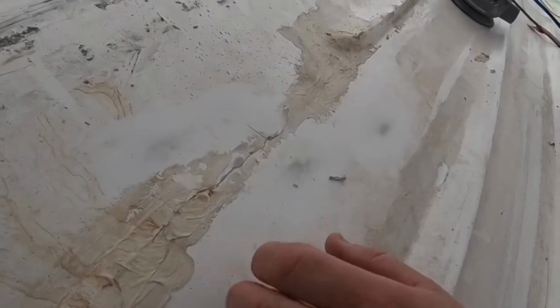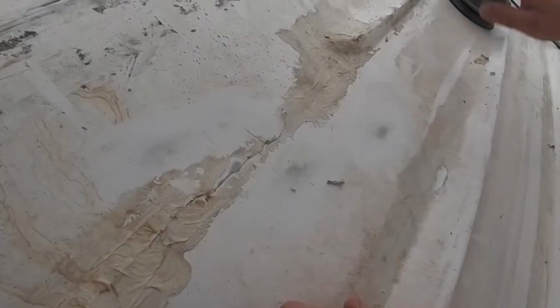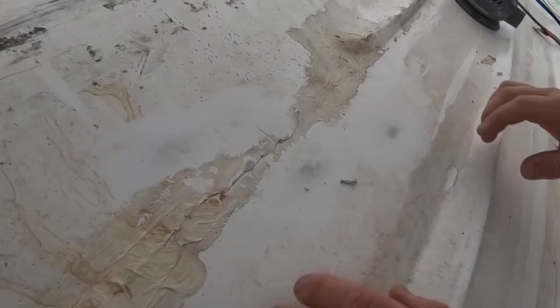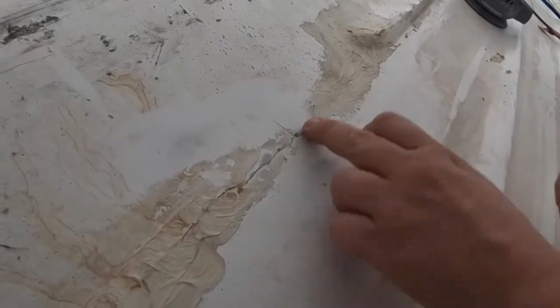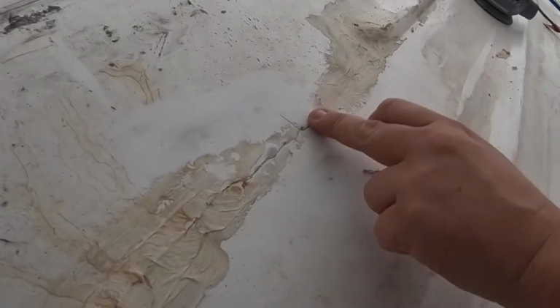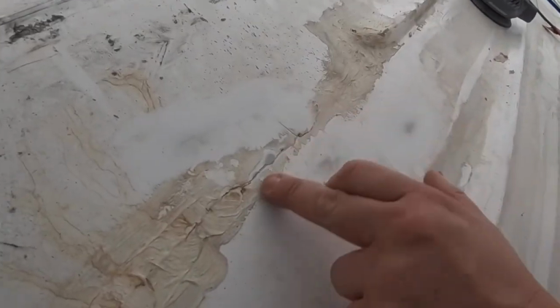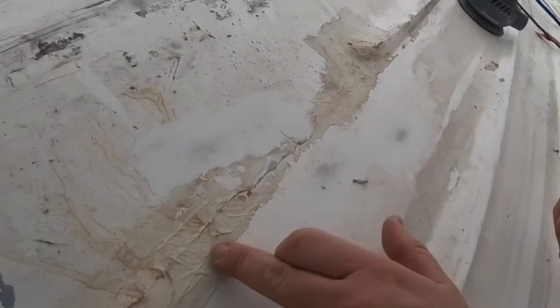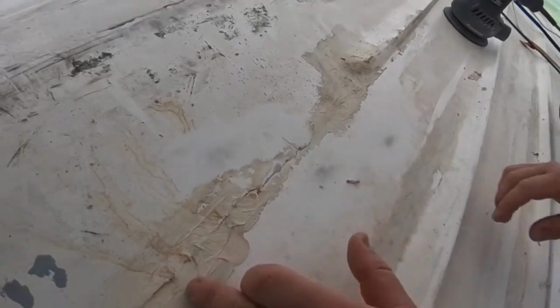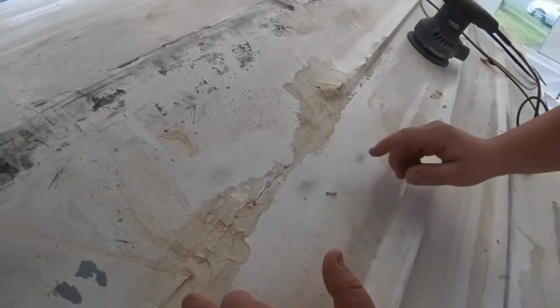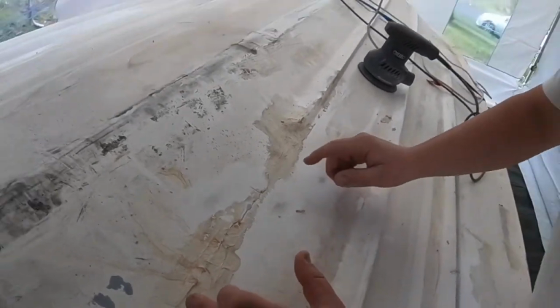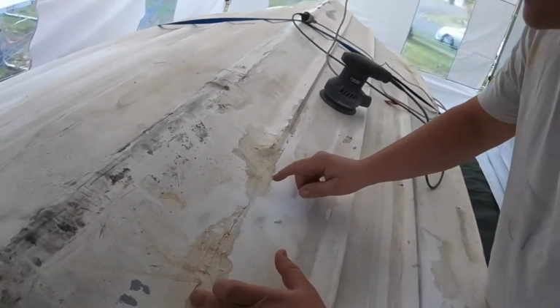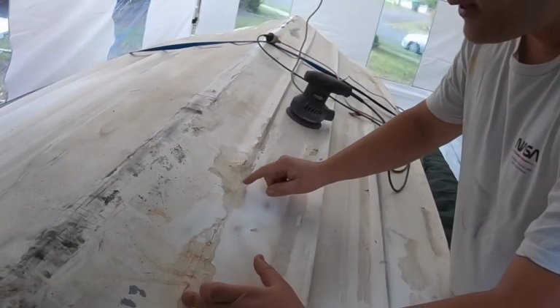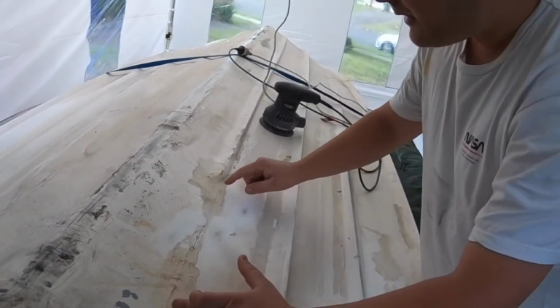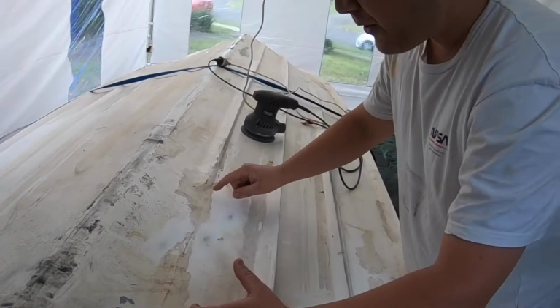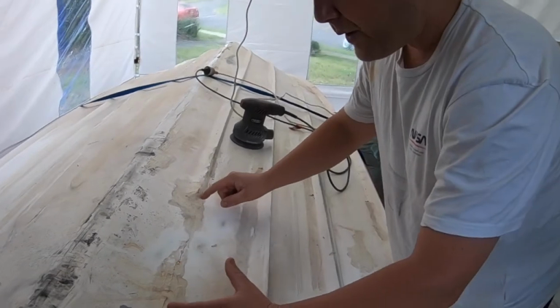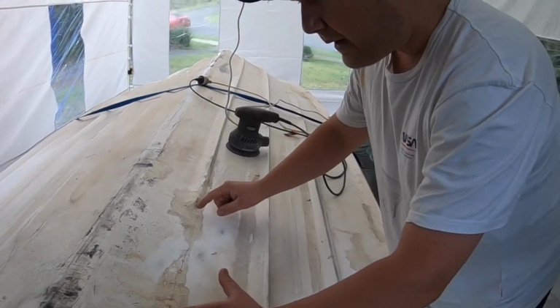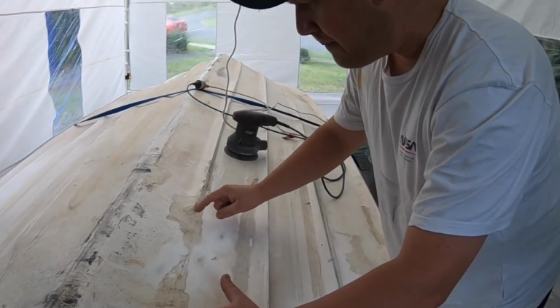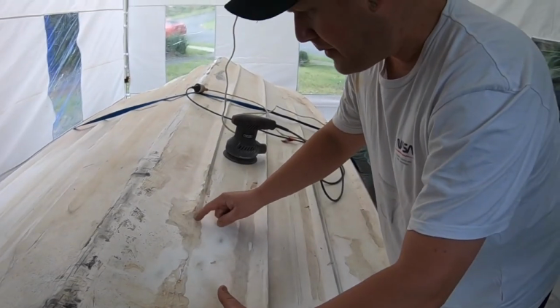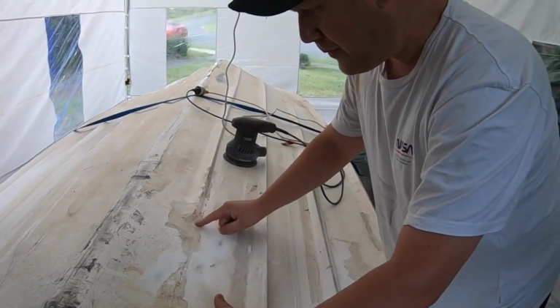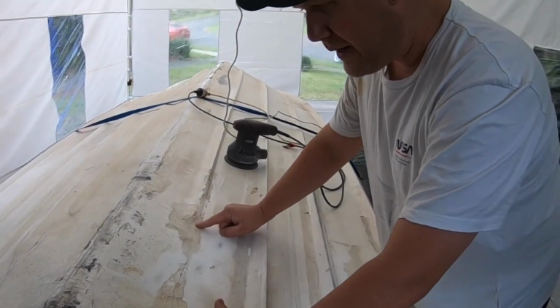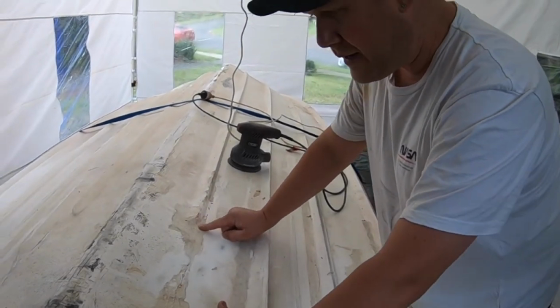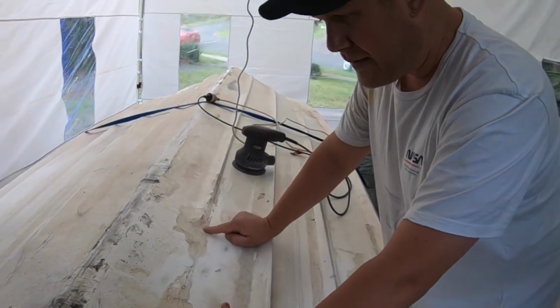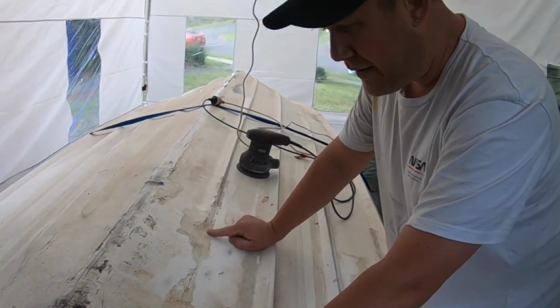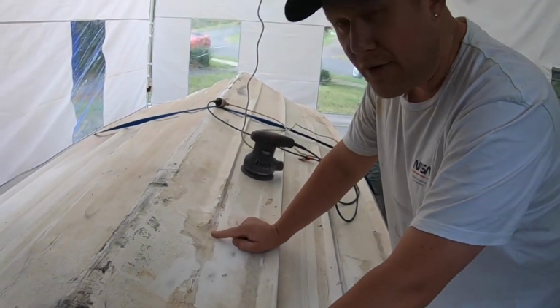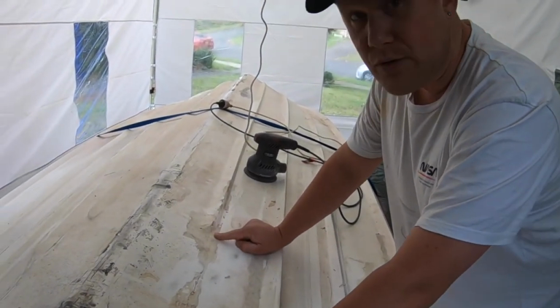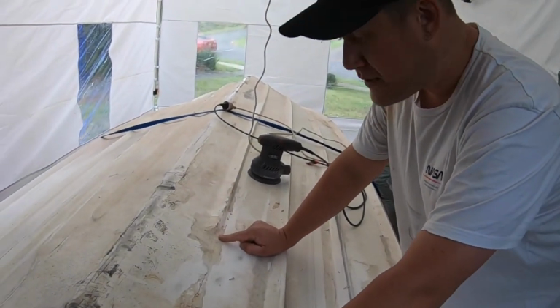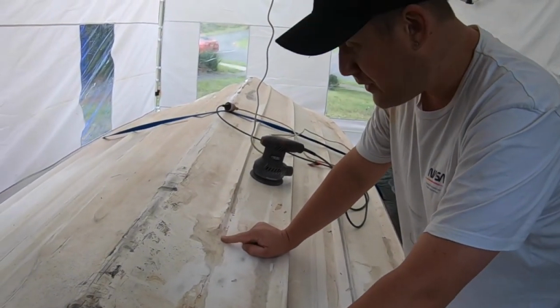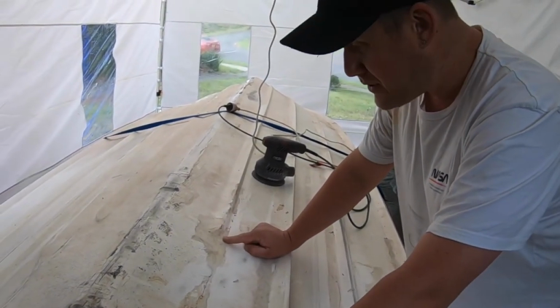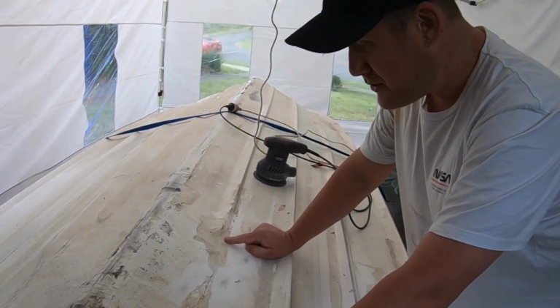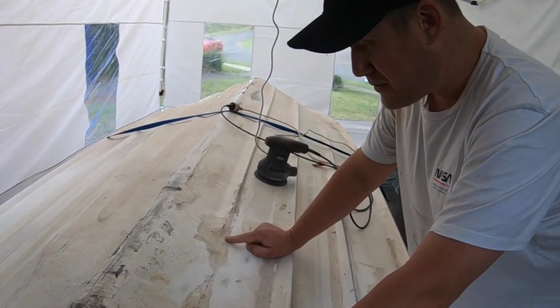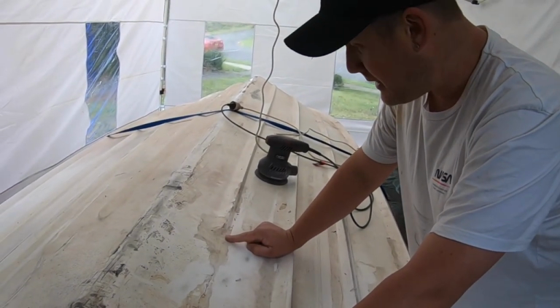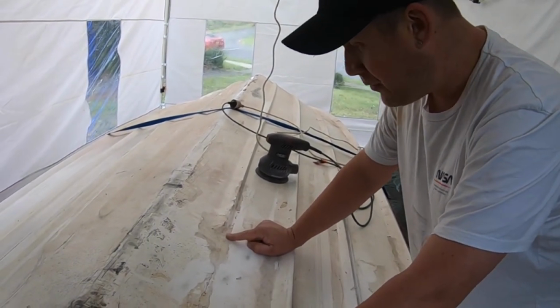Look at the size of this damn crack. There's absolutely no wonder why, on our first two test drives, she was taking water.